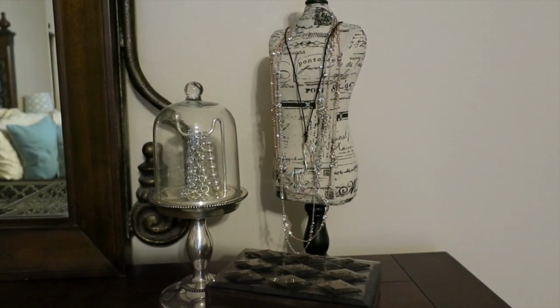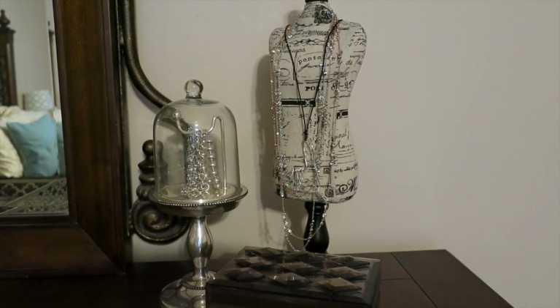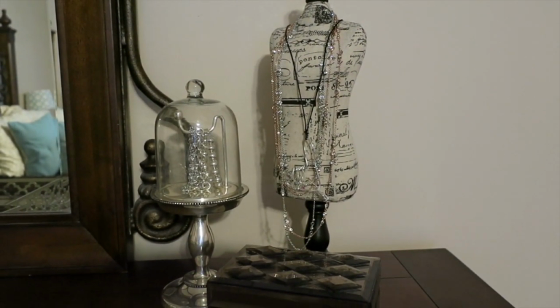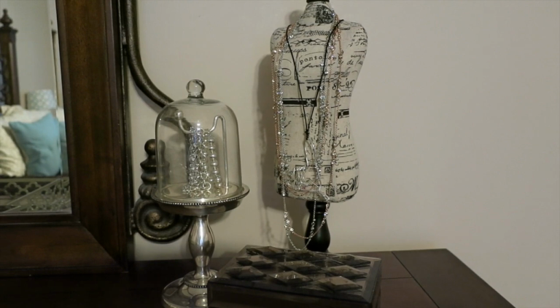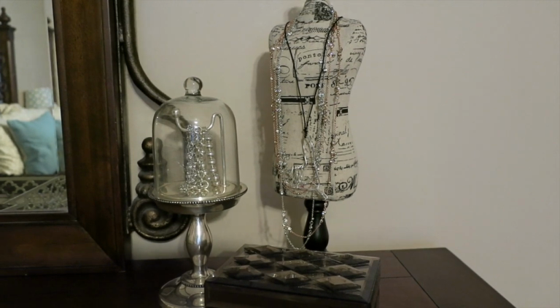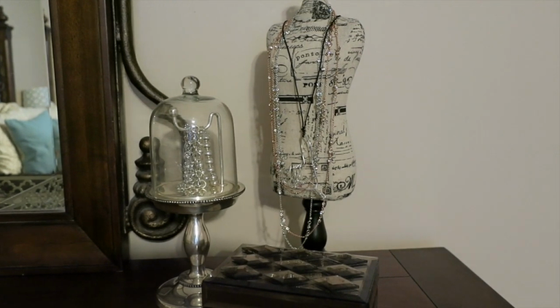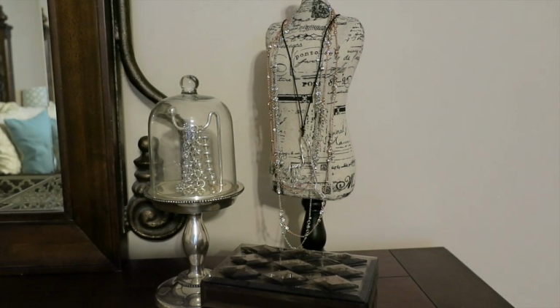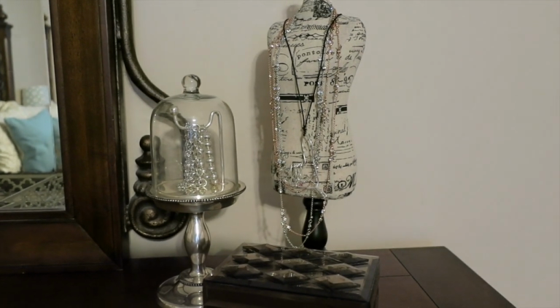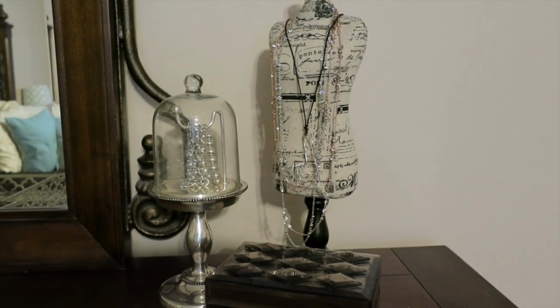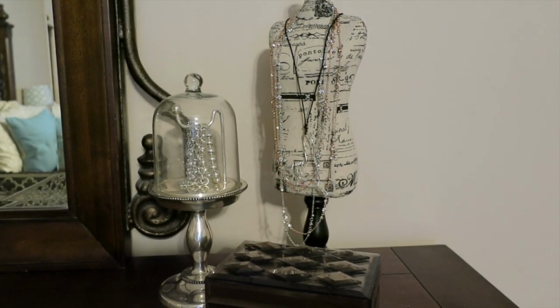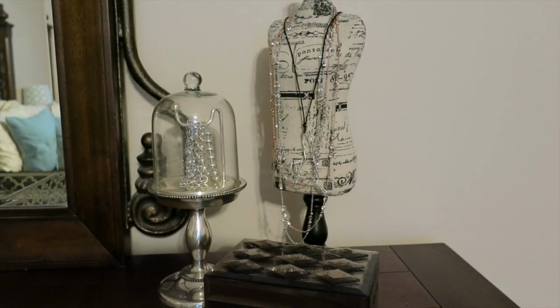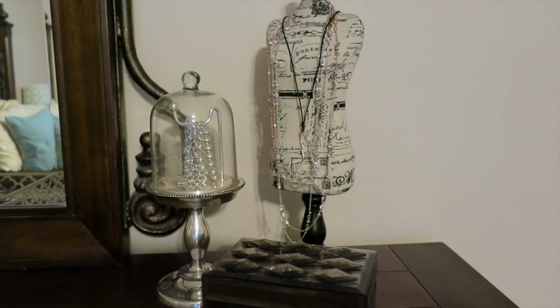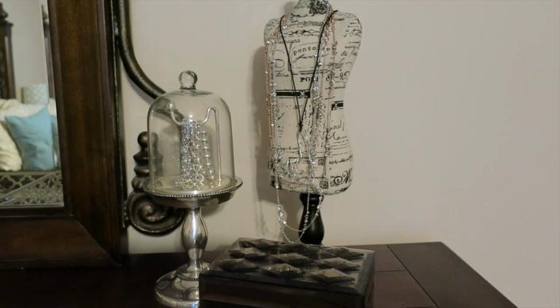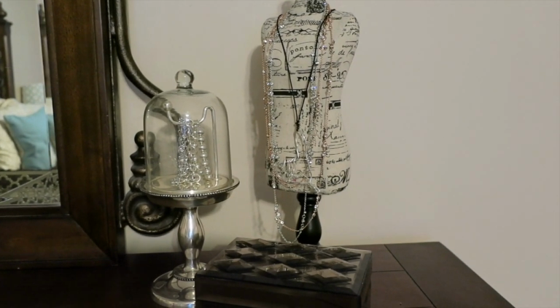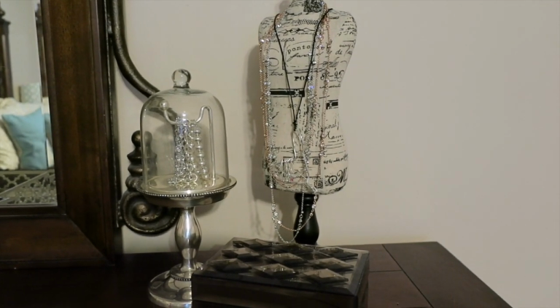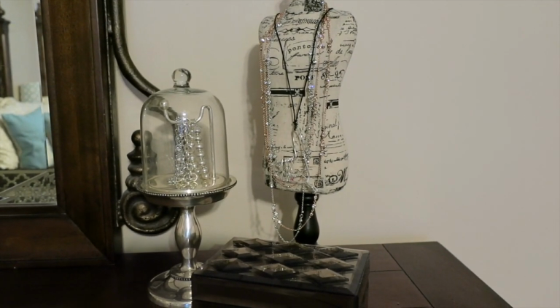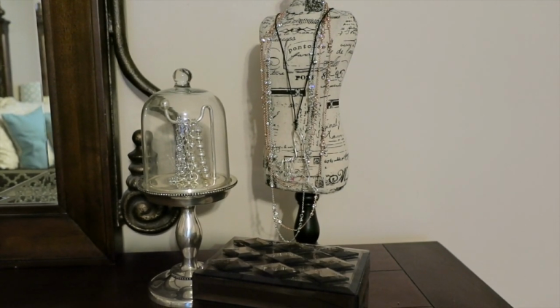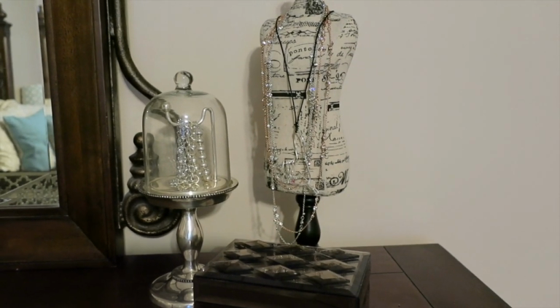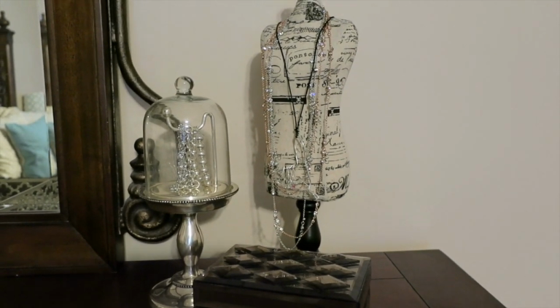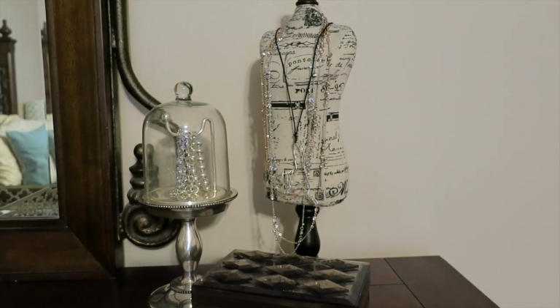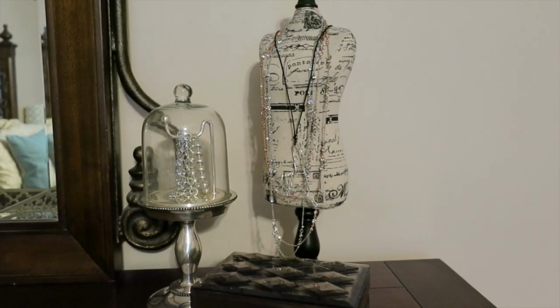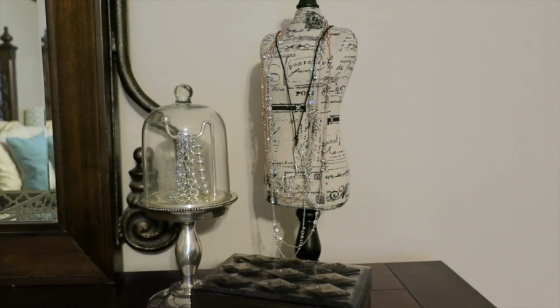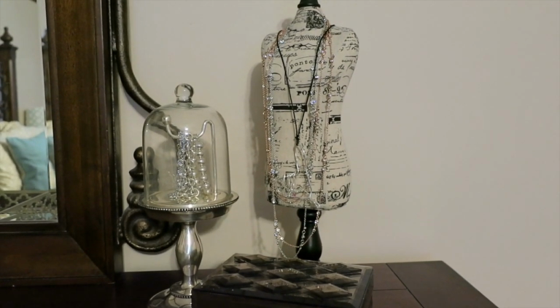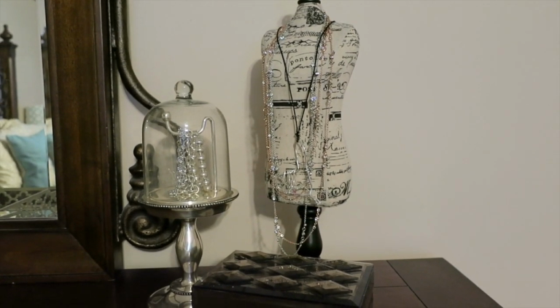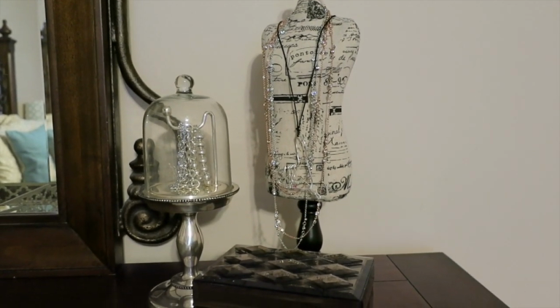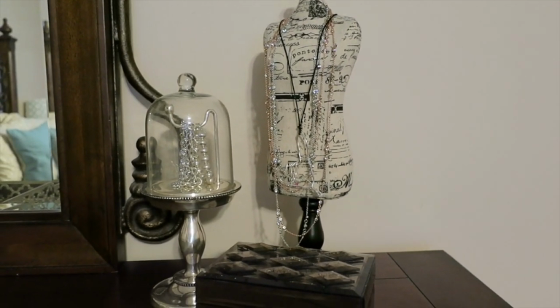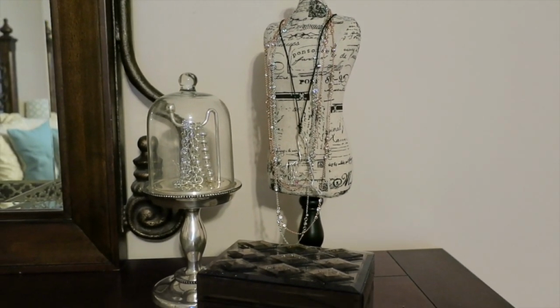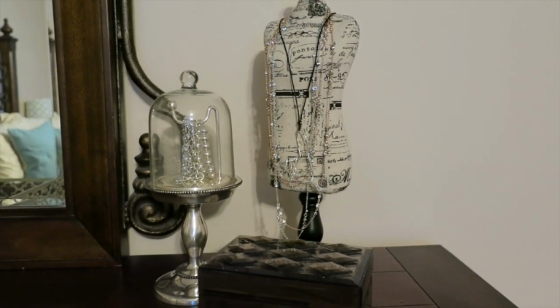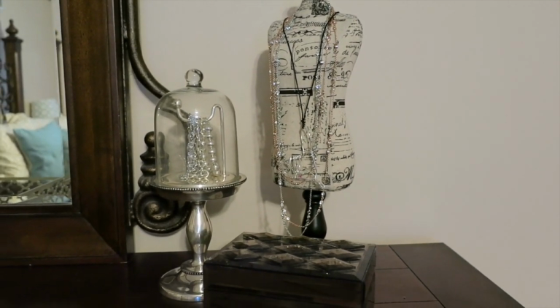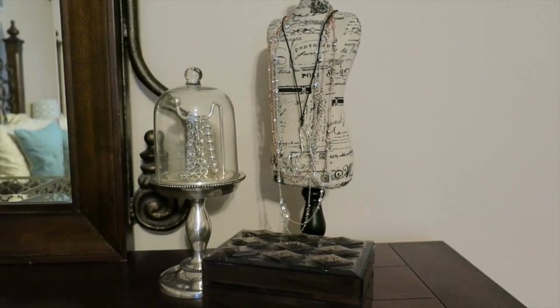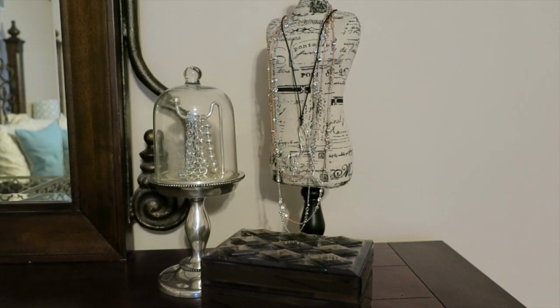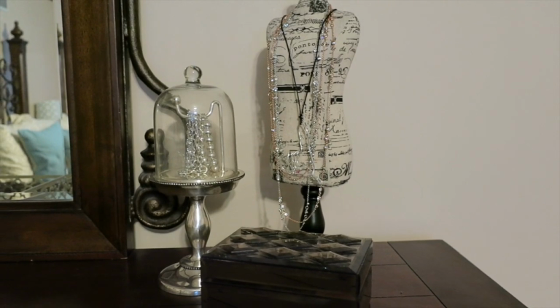Hey guys, it's Di from Bags for Bubbles and today I just wanted to share a quick video on my jewelry area on my dresser.